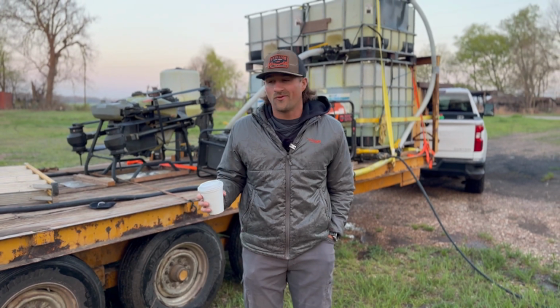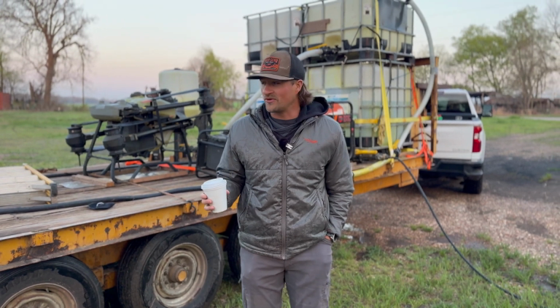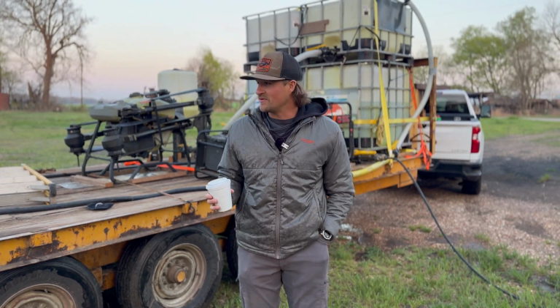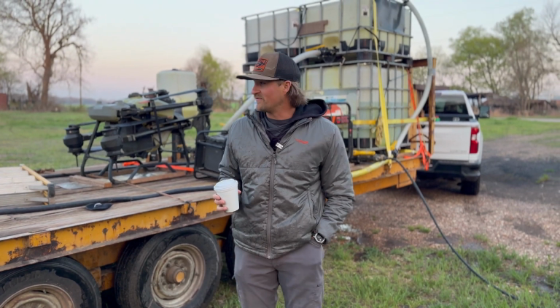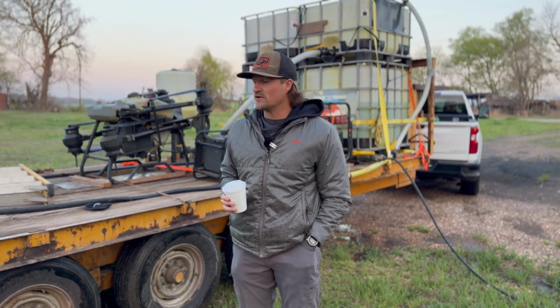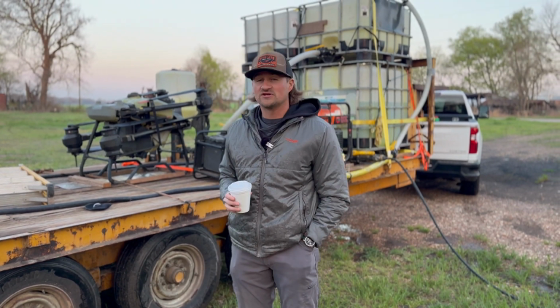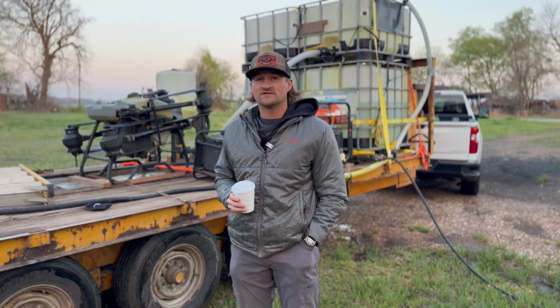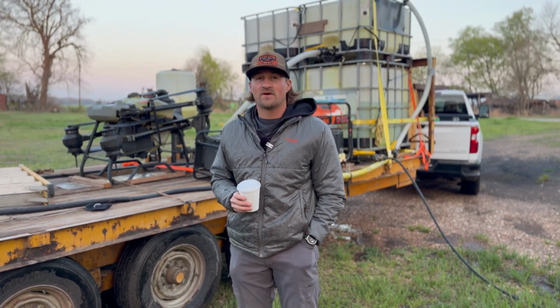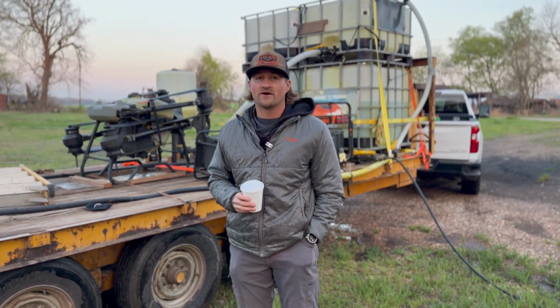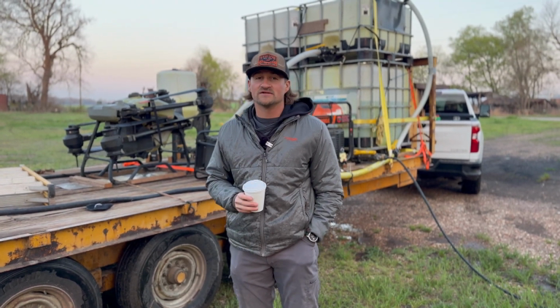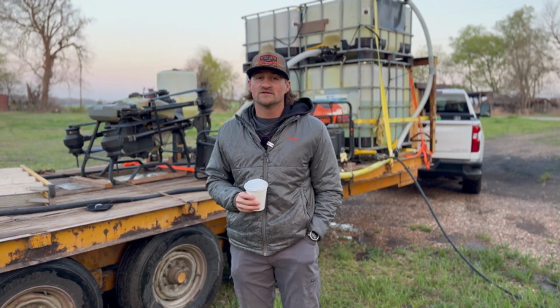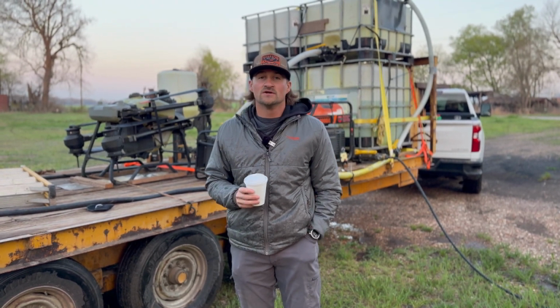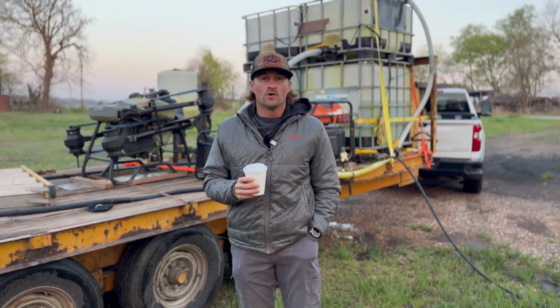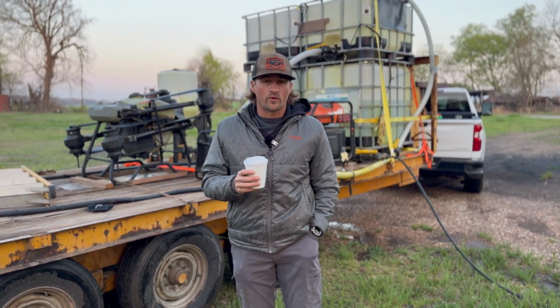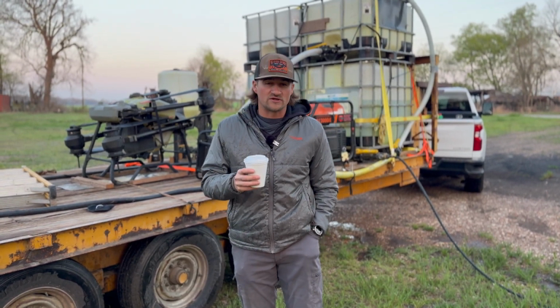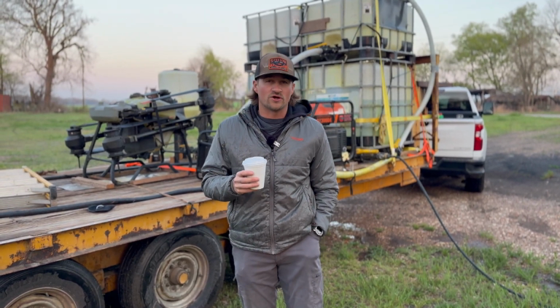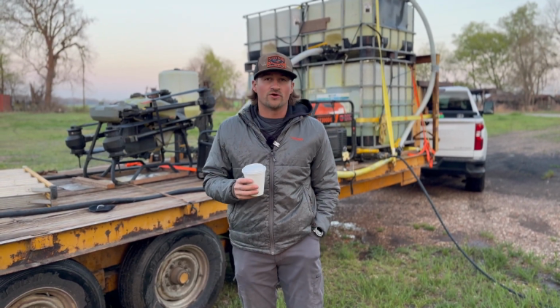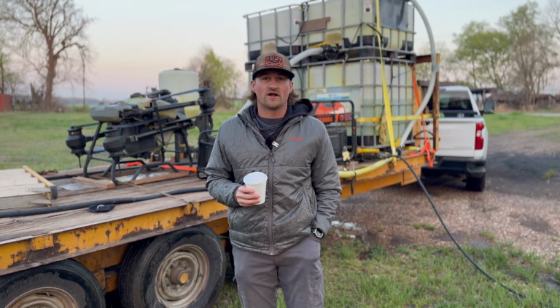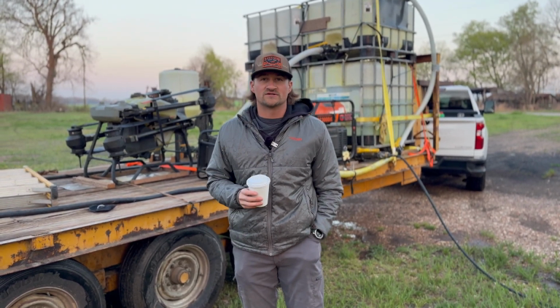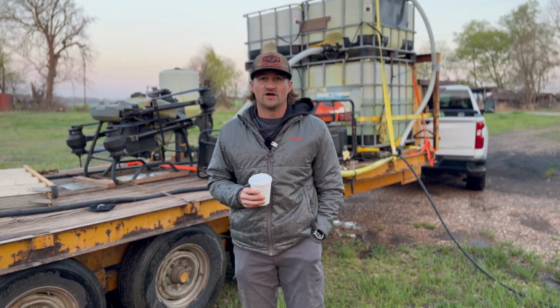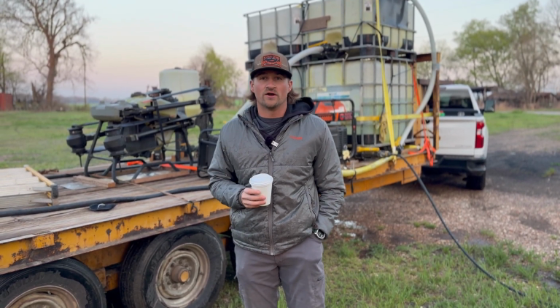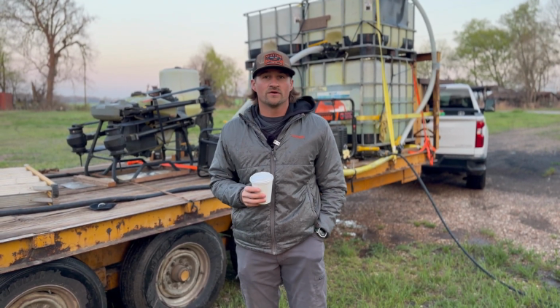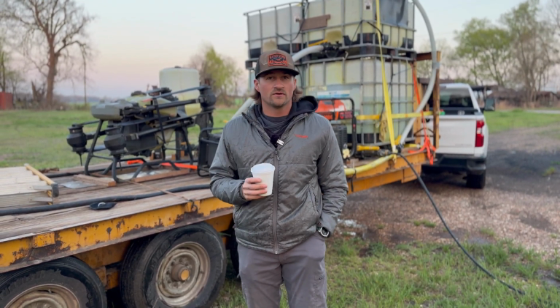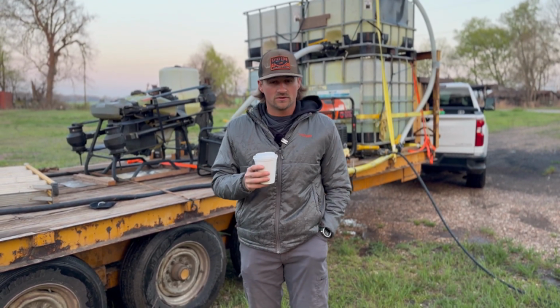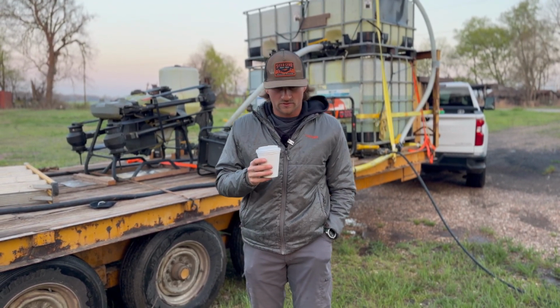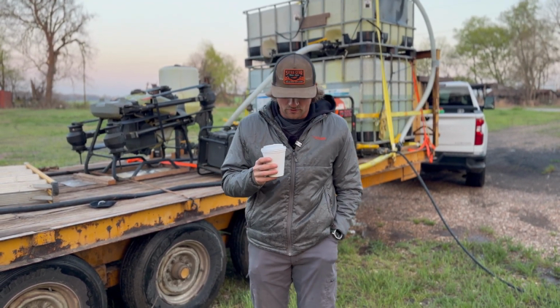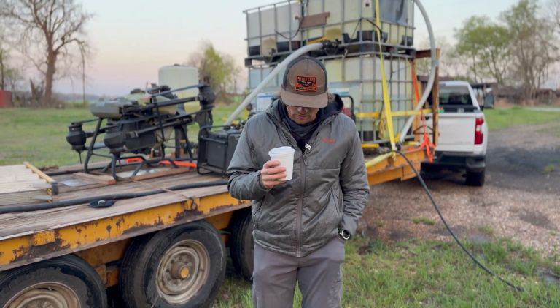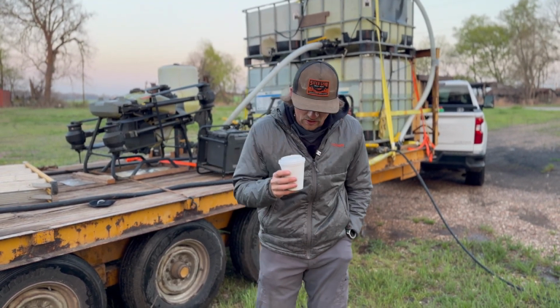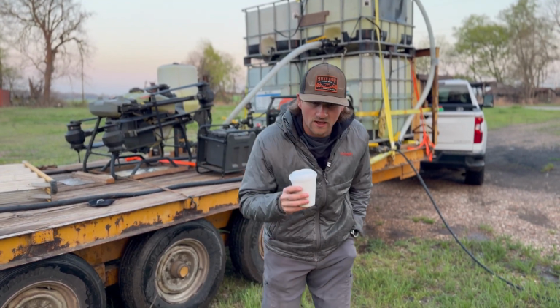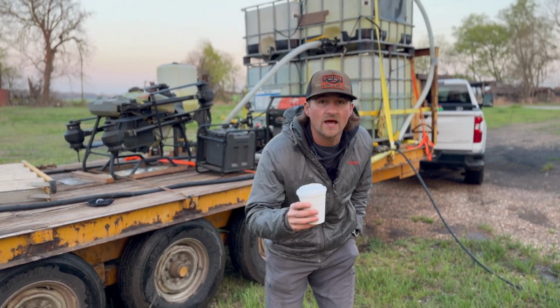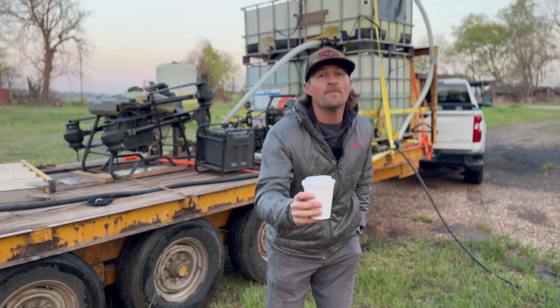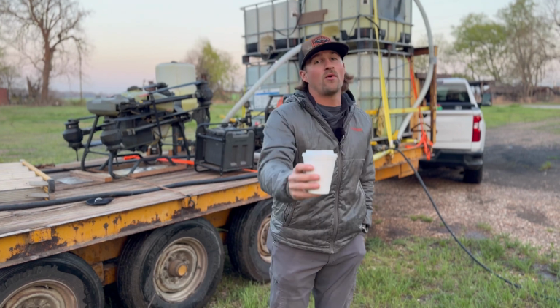We're going to be changing batteries. We're going to show you how it's done. Come on.